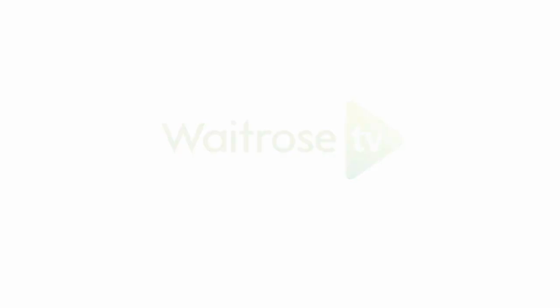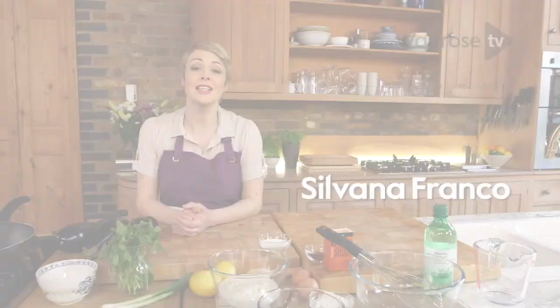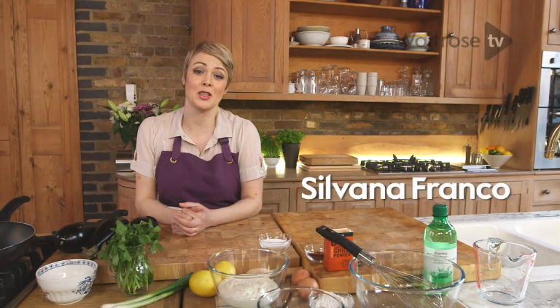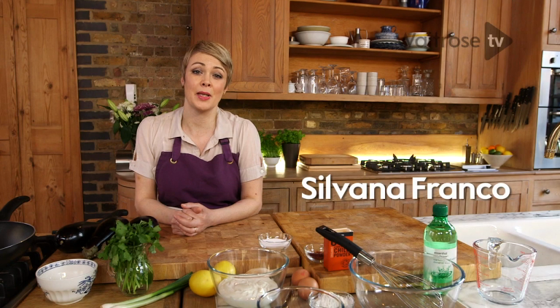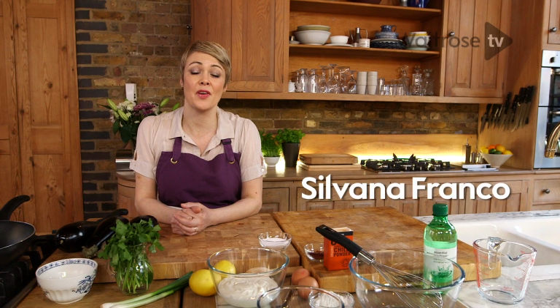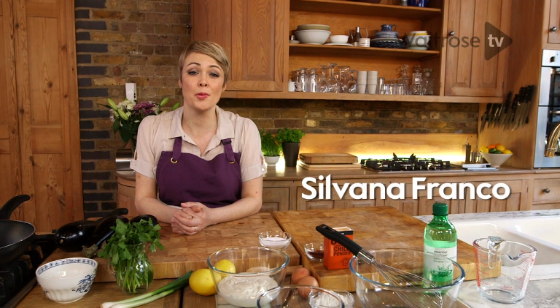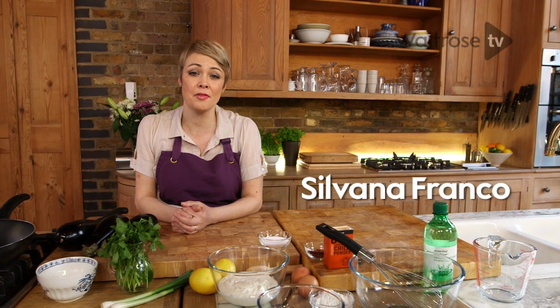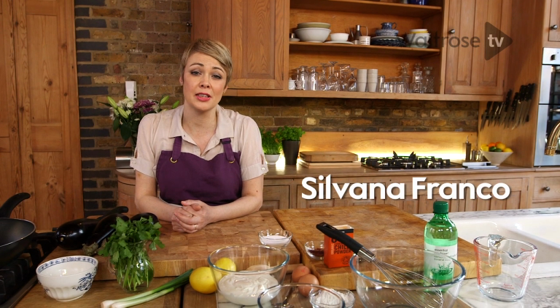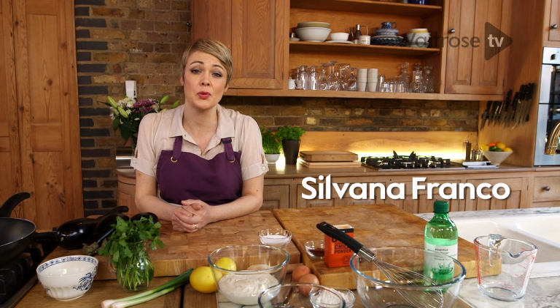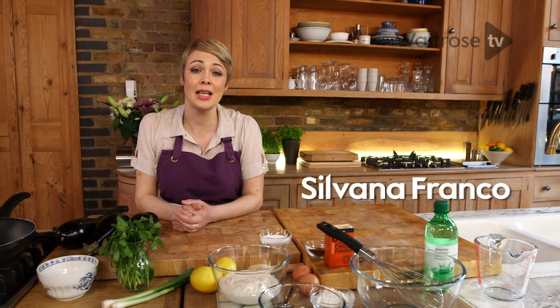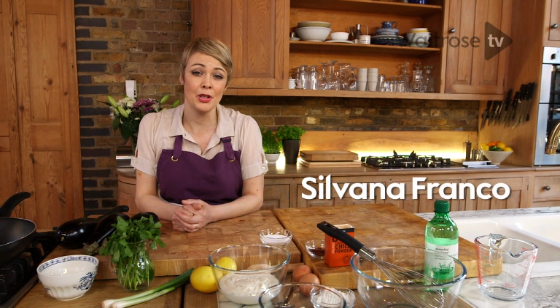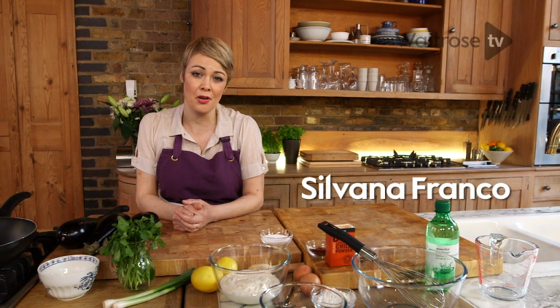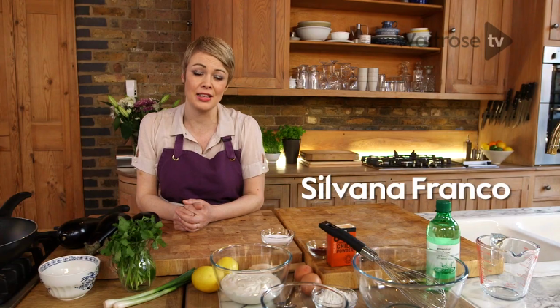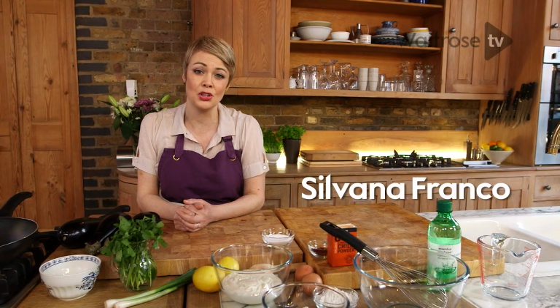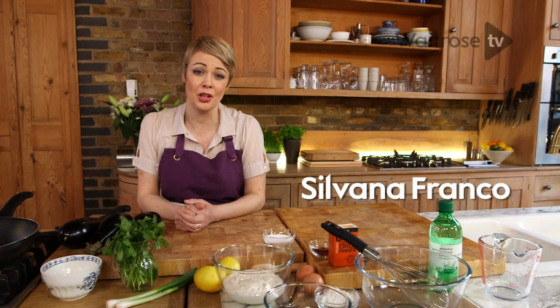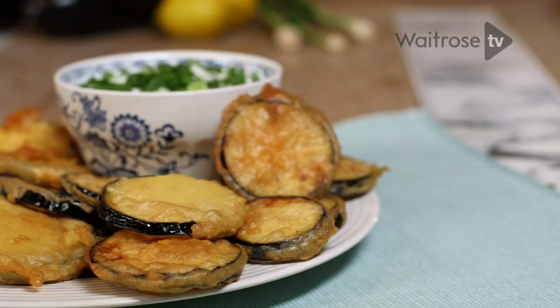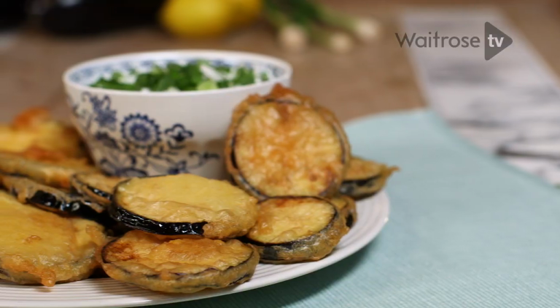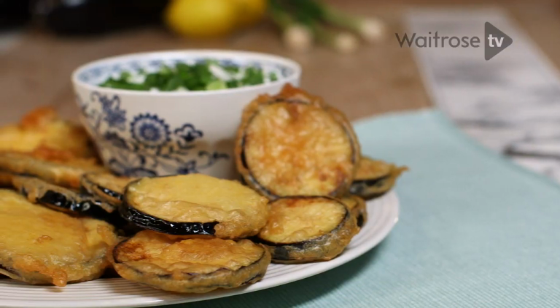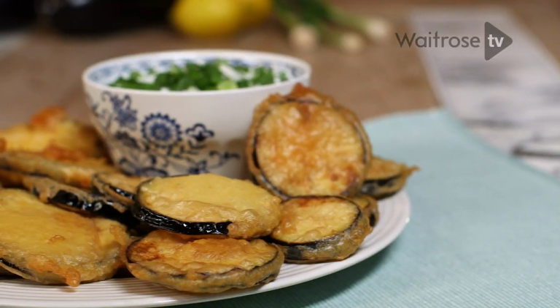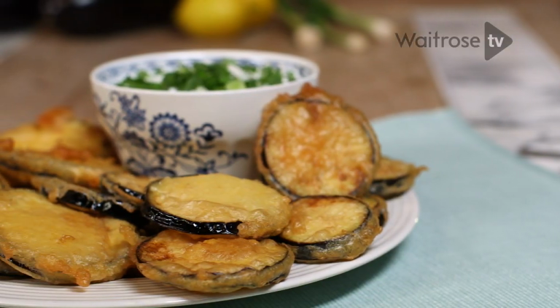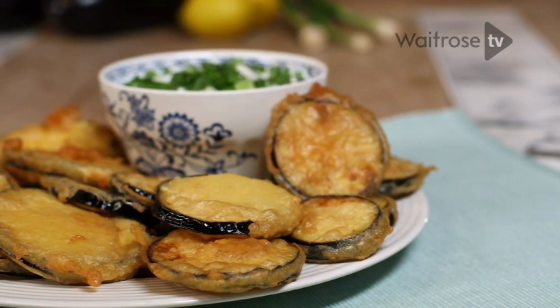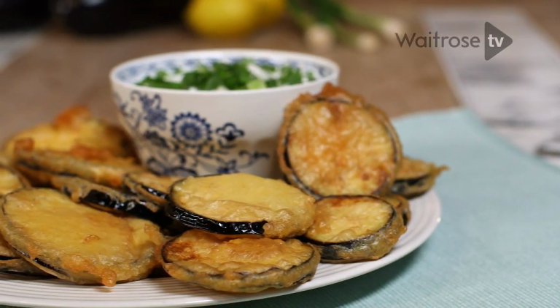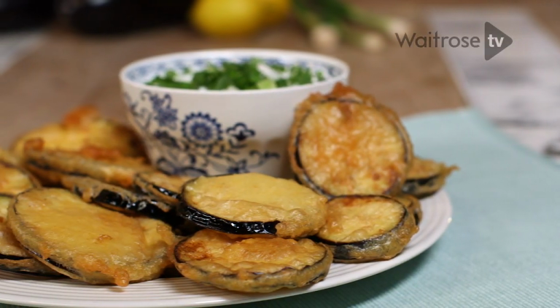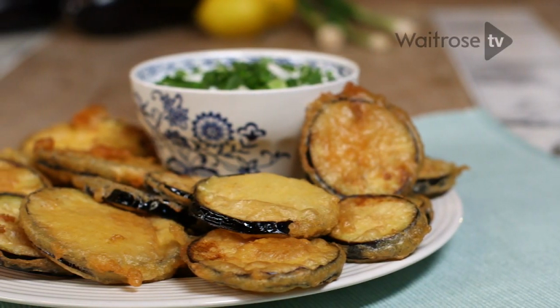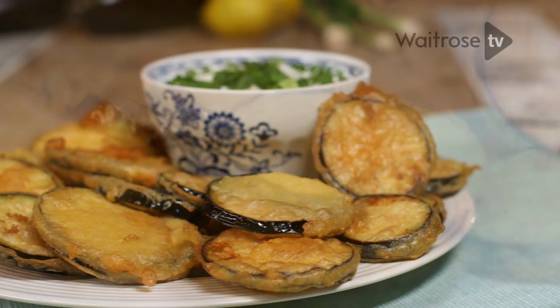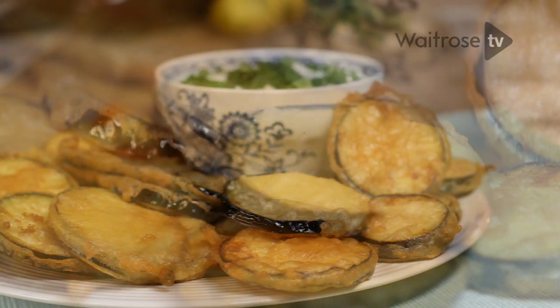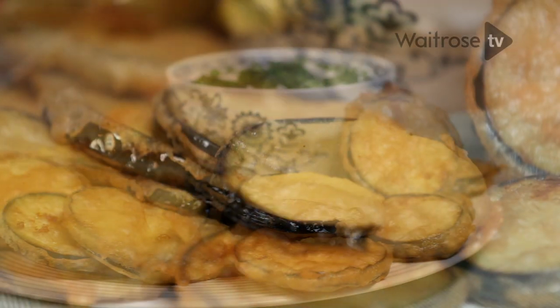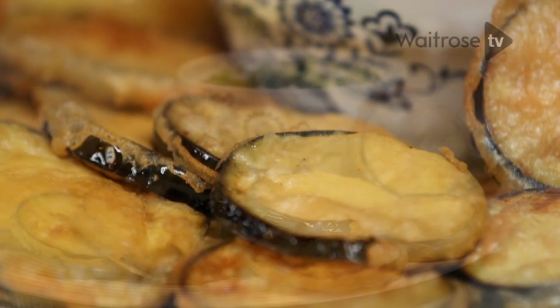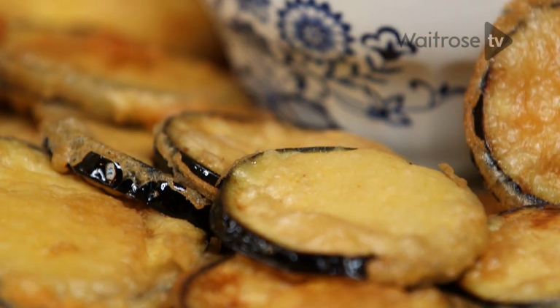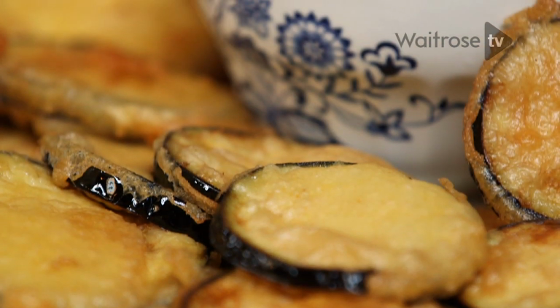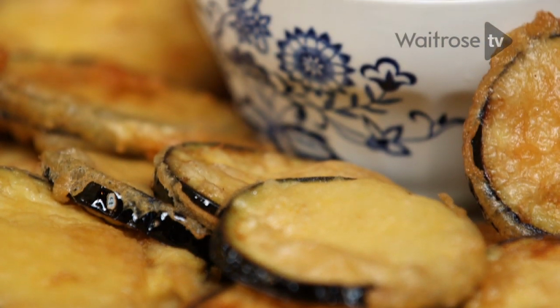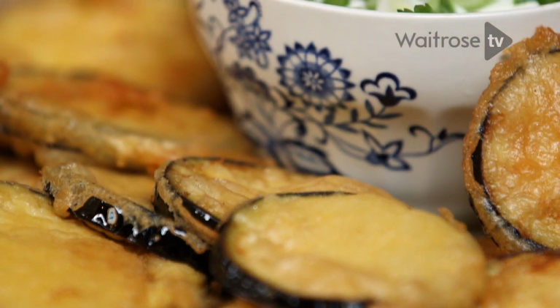This recipe is for aubergine fritters with lemon and coriander yoghurt. It makes a great starter and is perfect for sharing with family and friends.